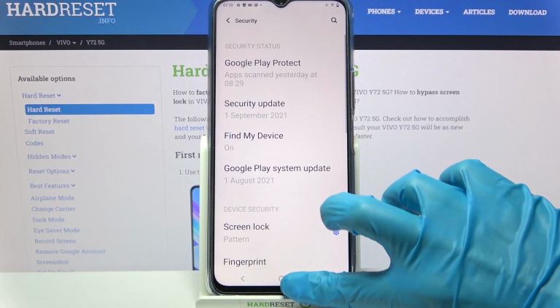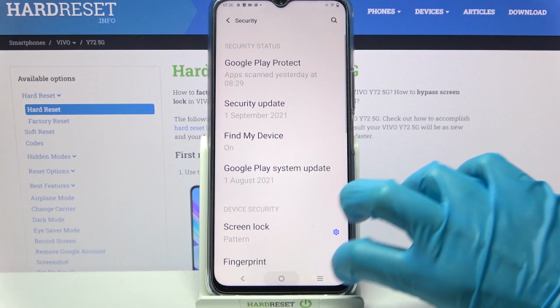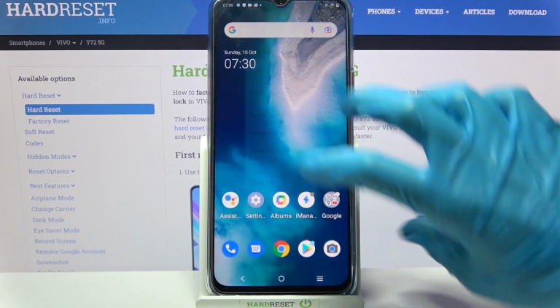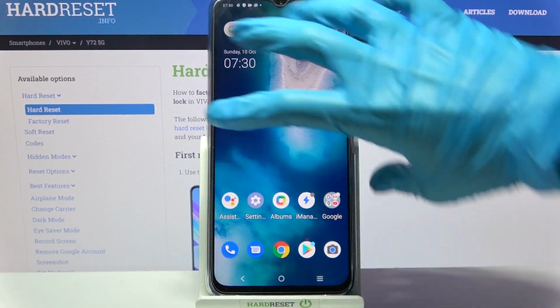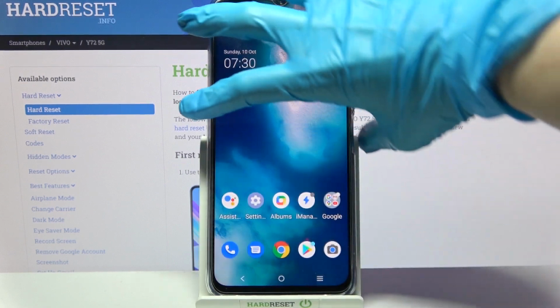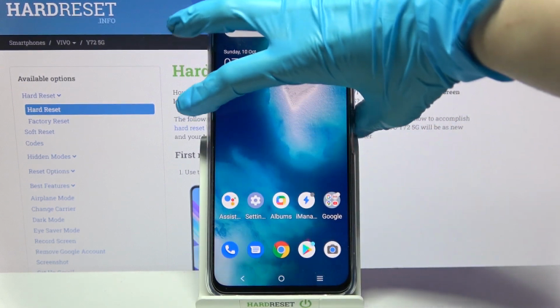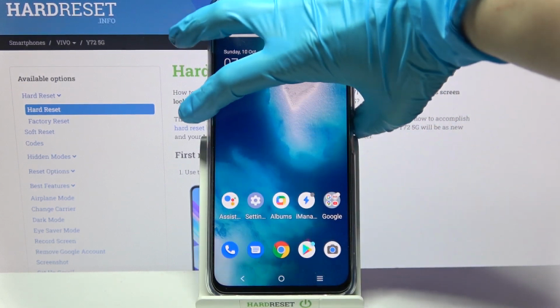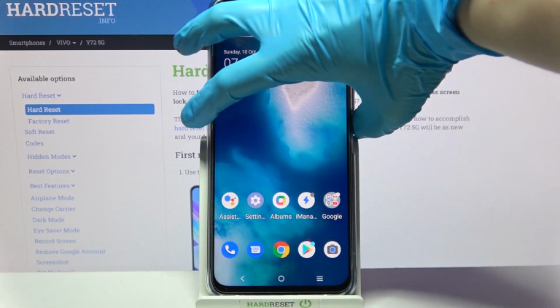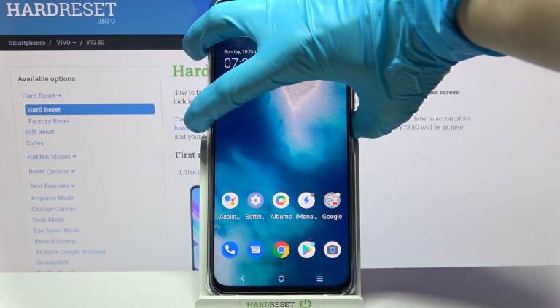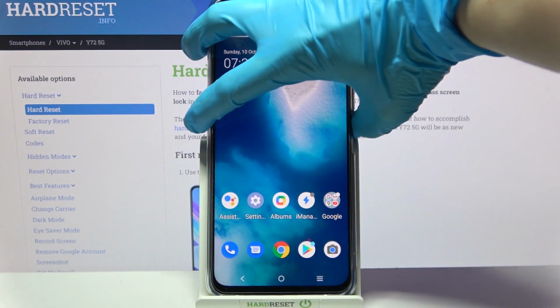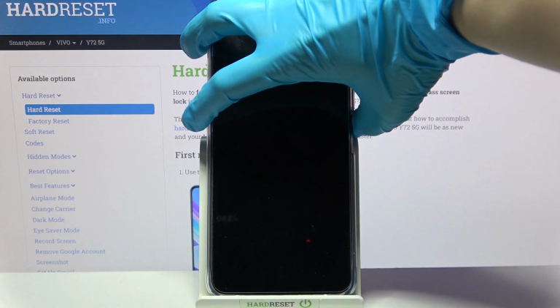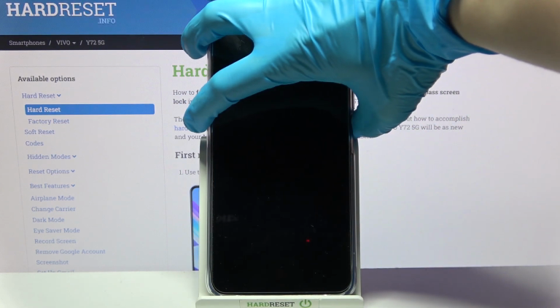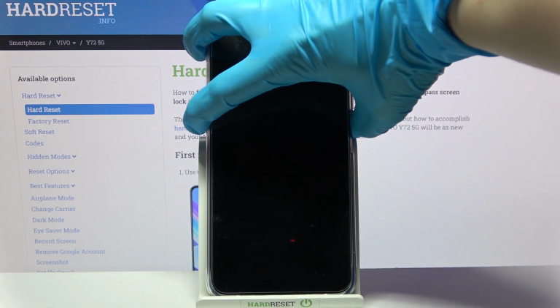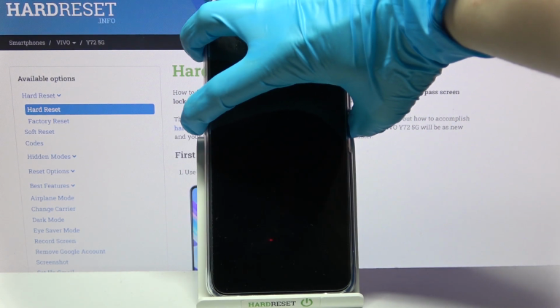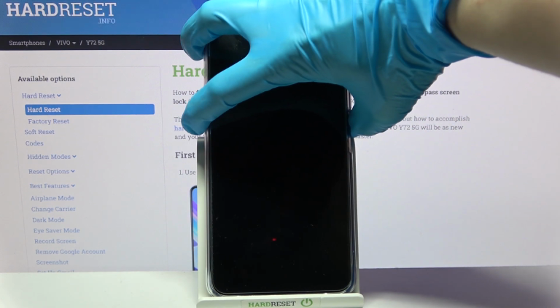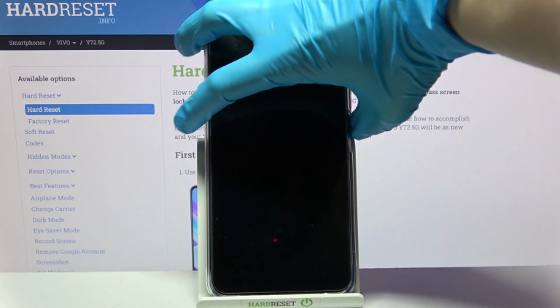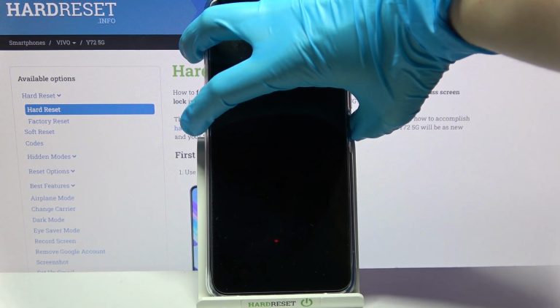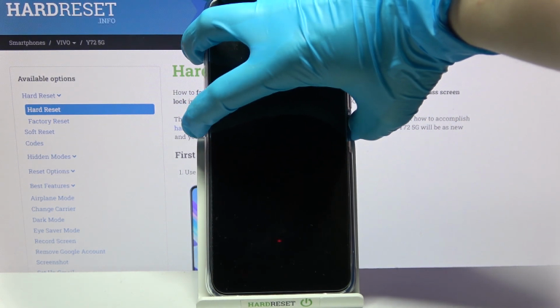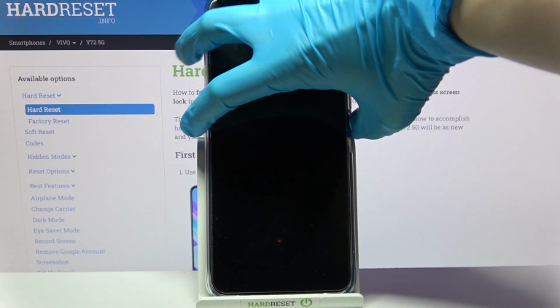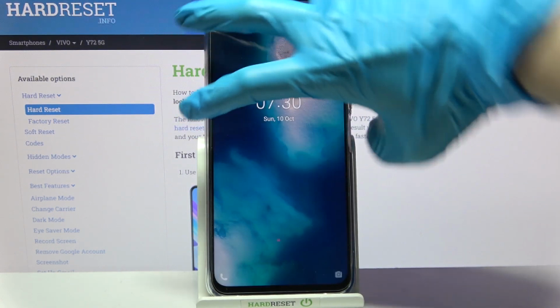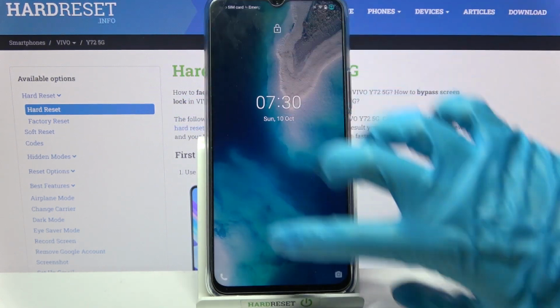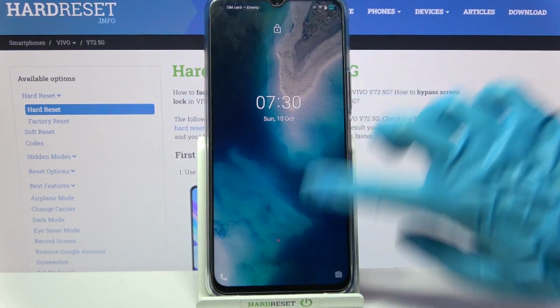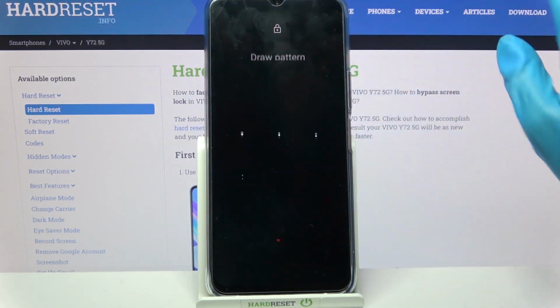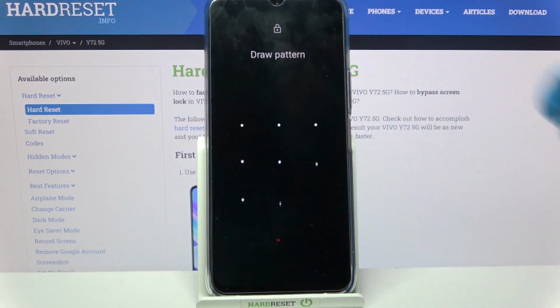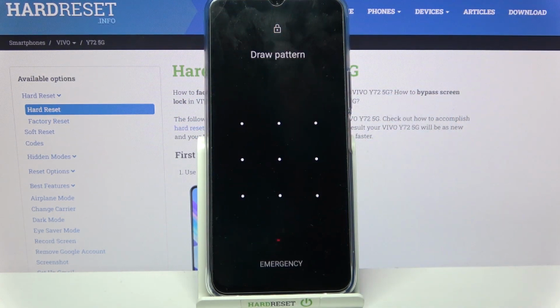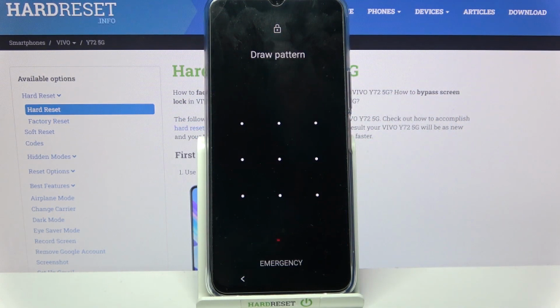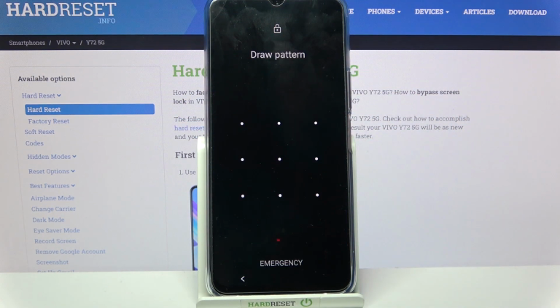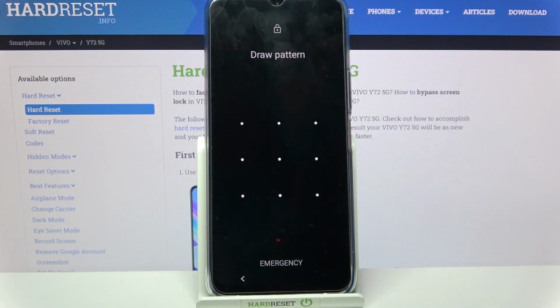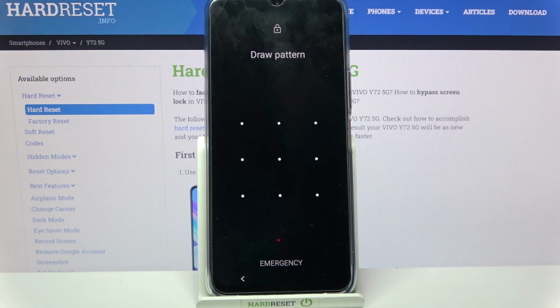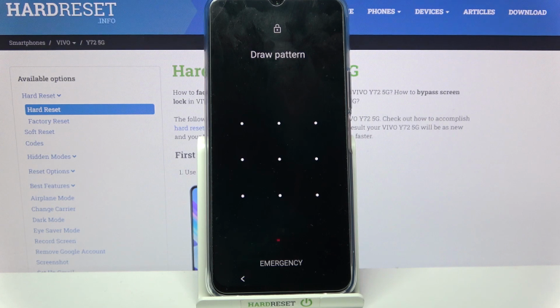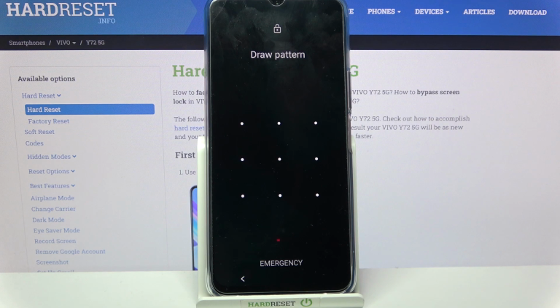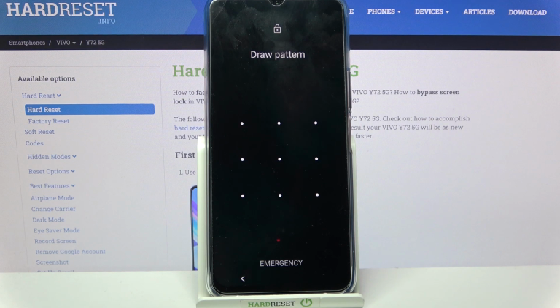So now when I turn off my screen then turn it back on, you can see that the pattern is now required.